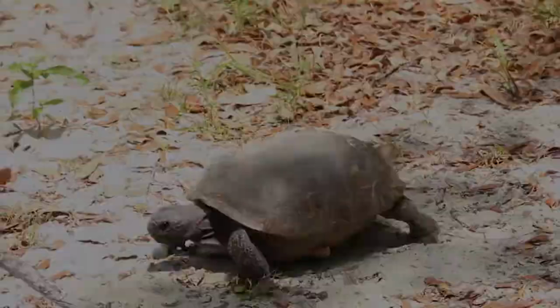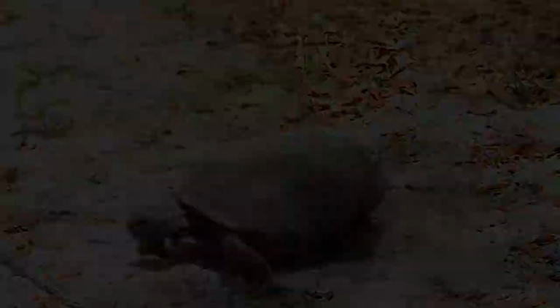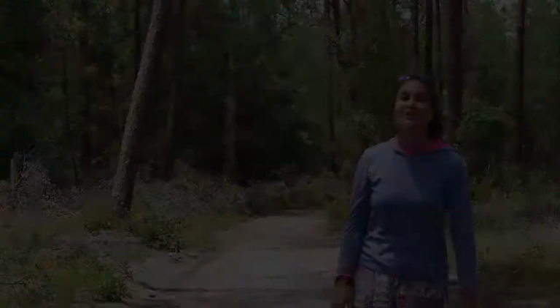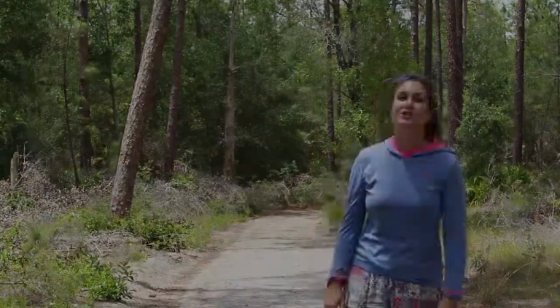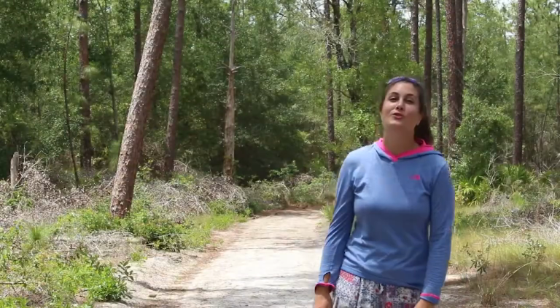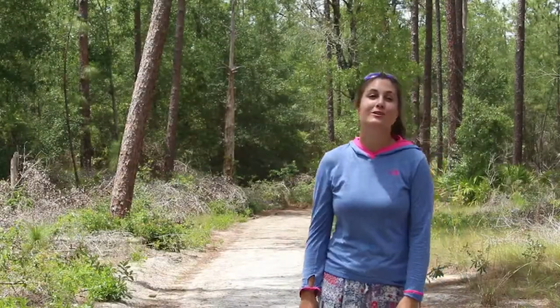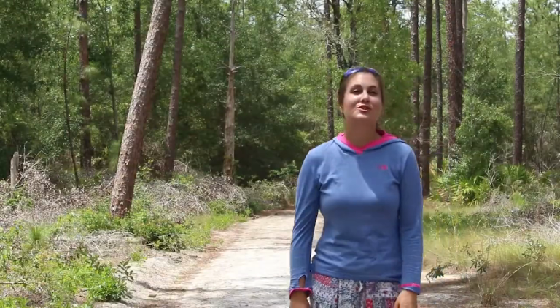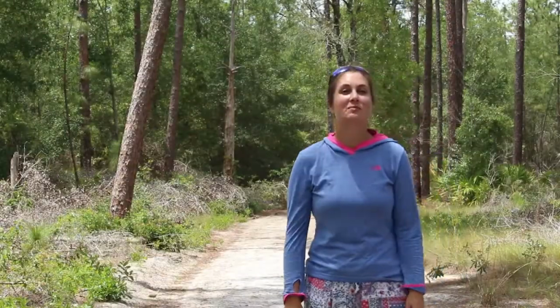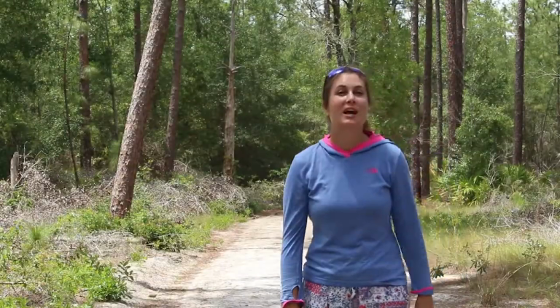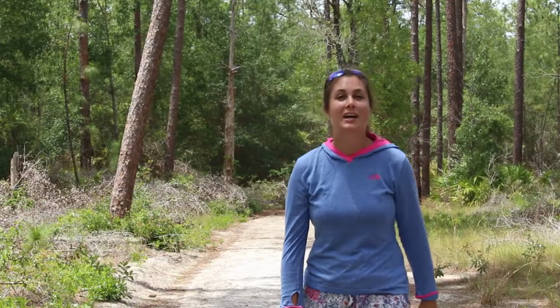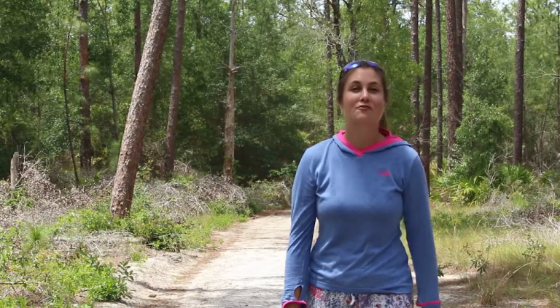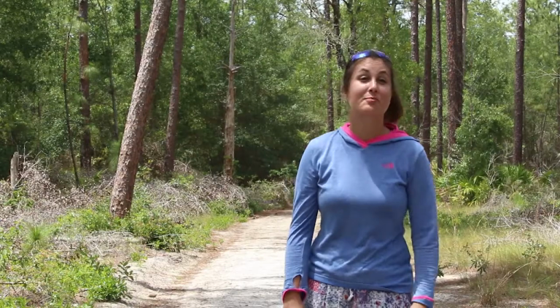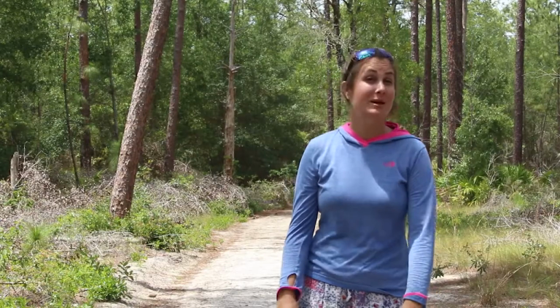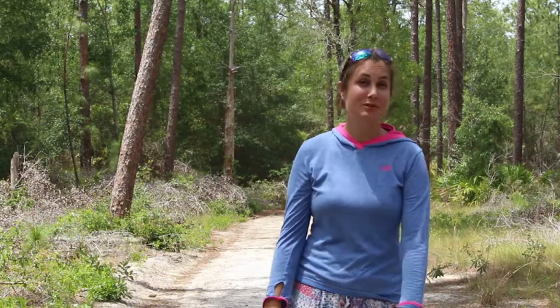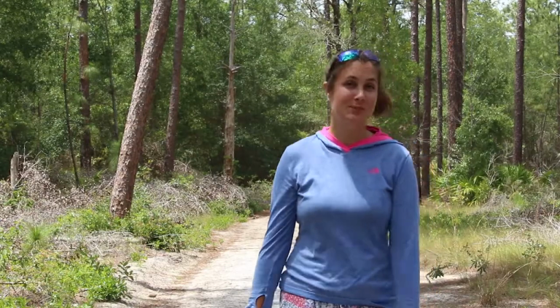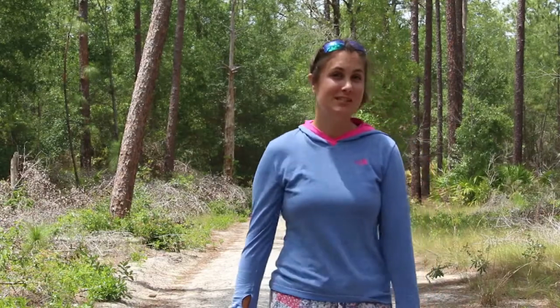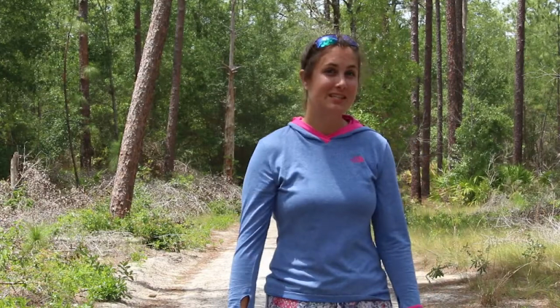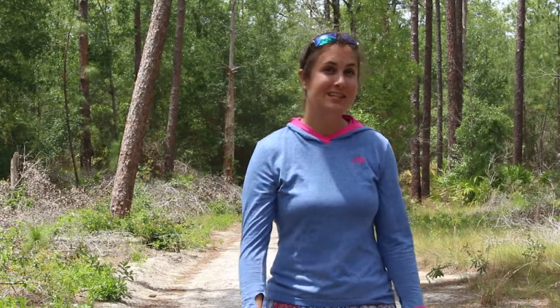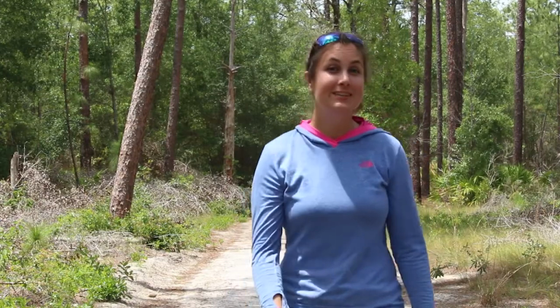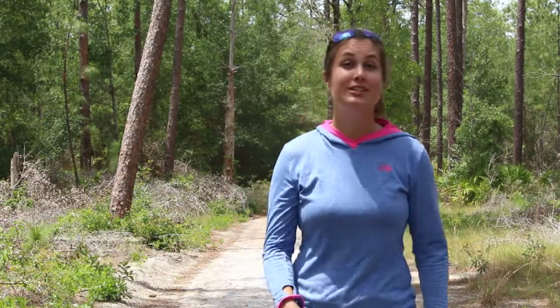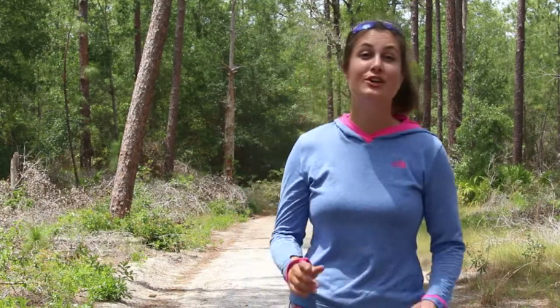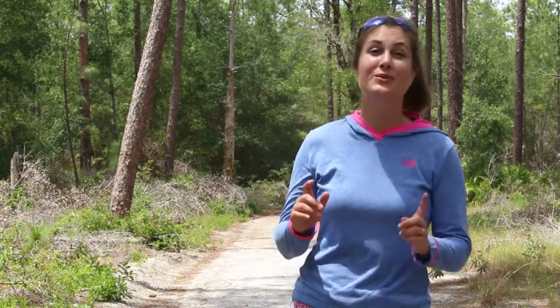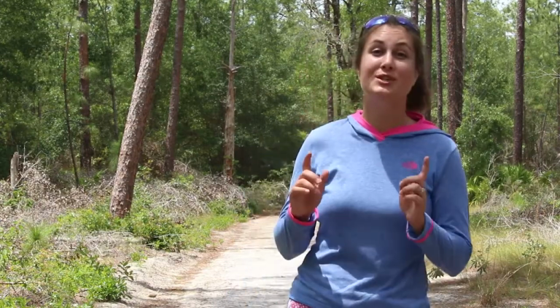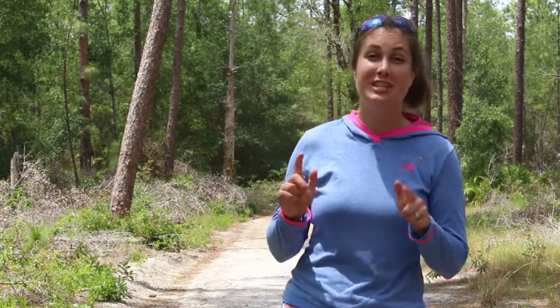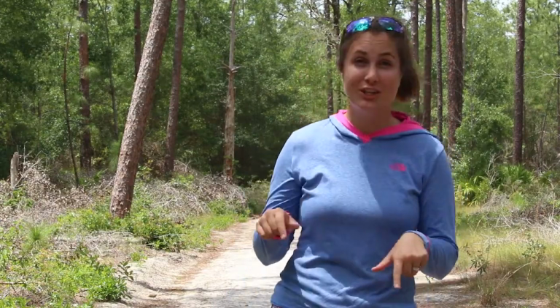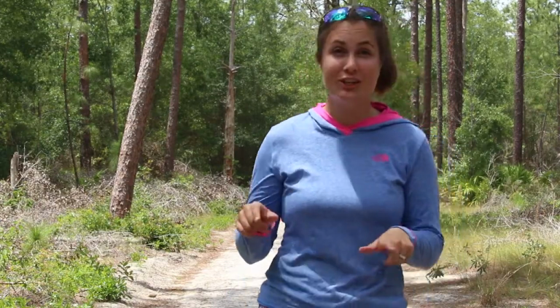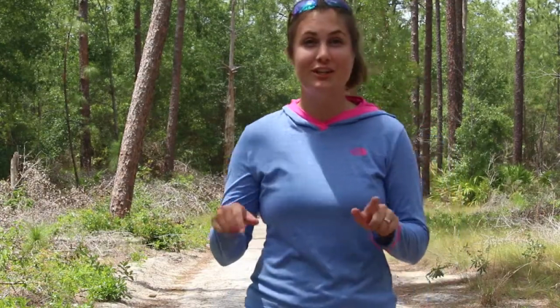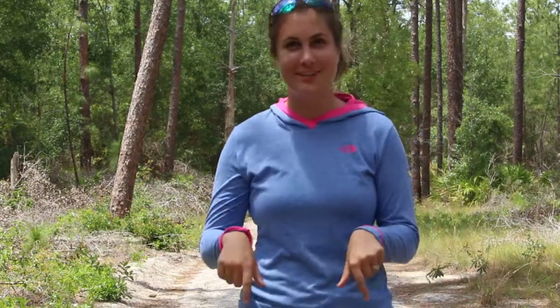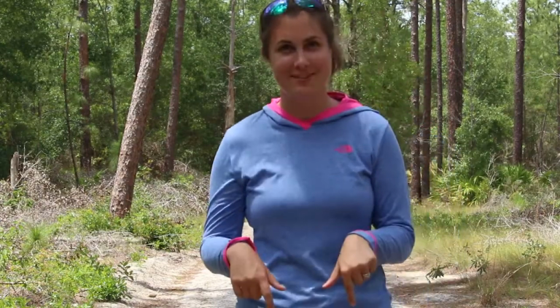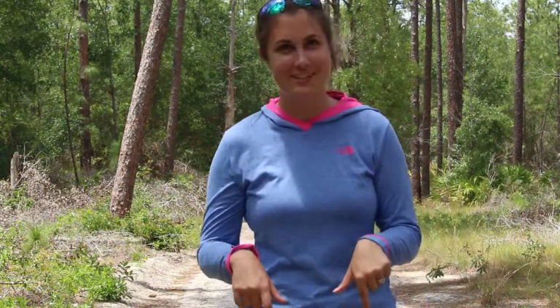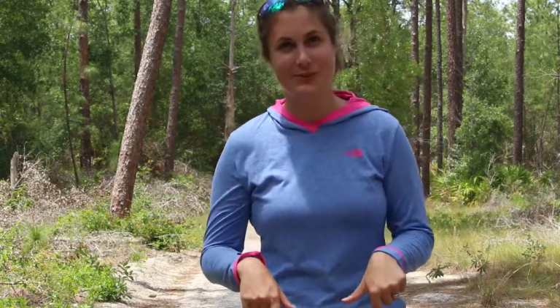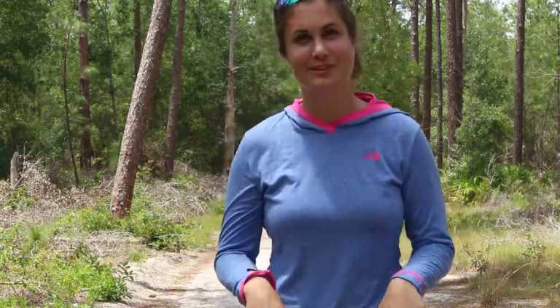Make sure you also keep an eye out for mammal species. Deer in particular love these woods.